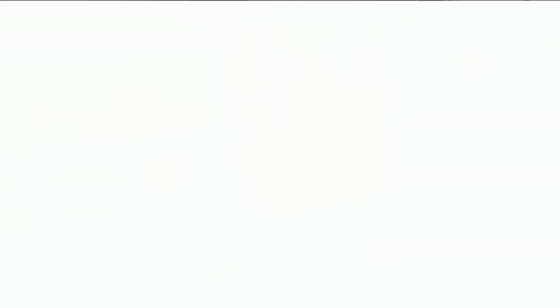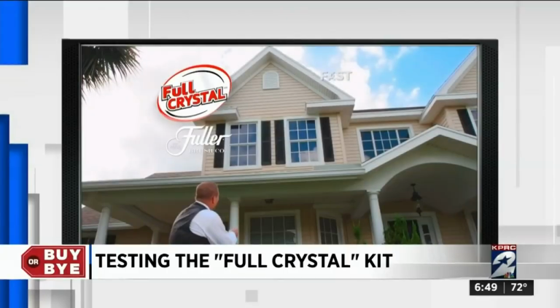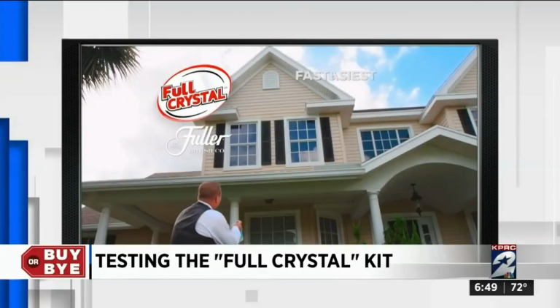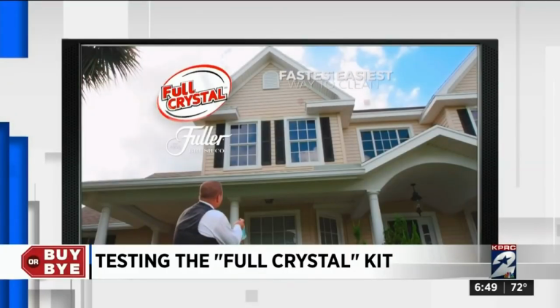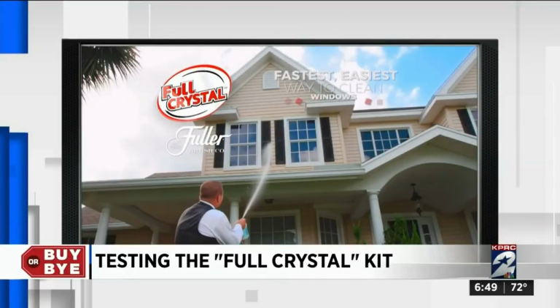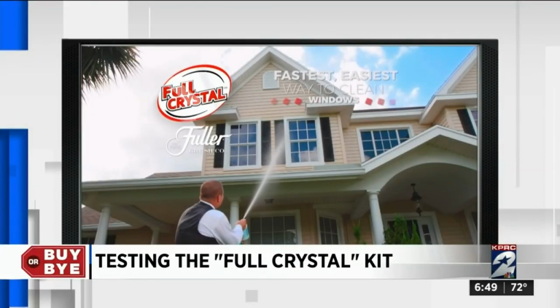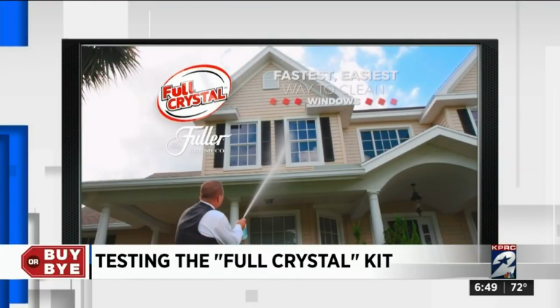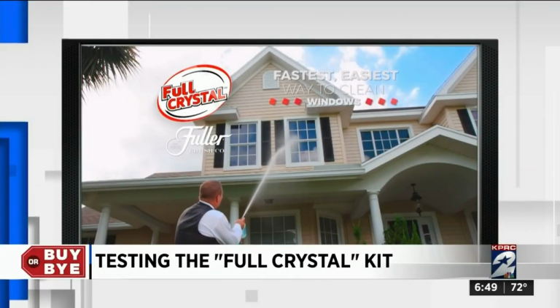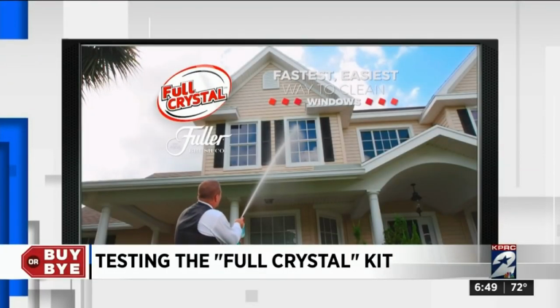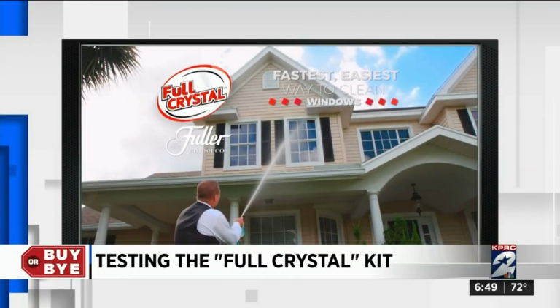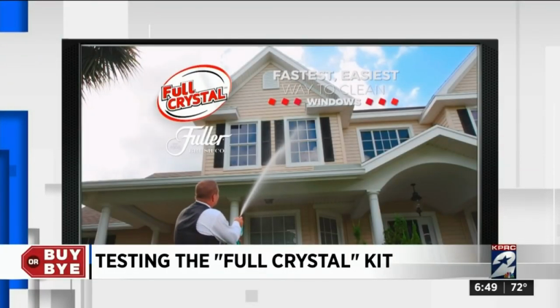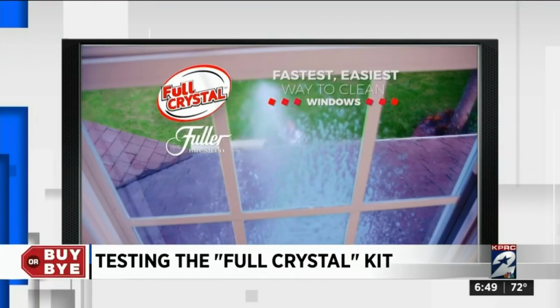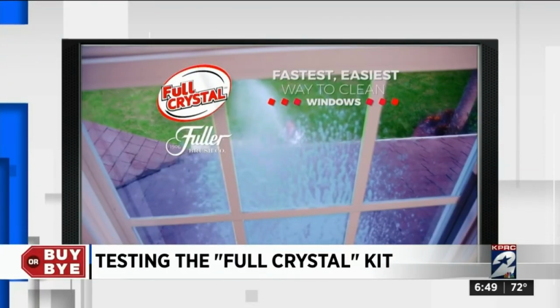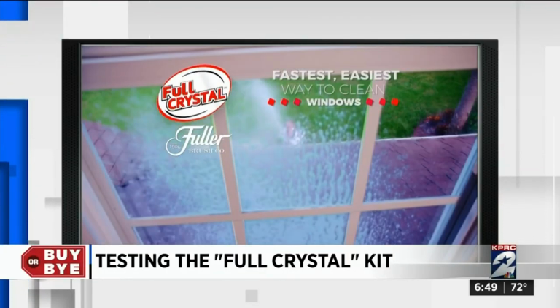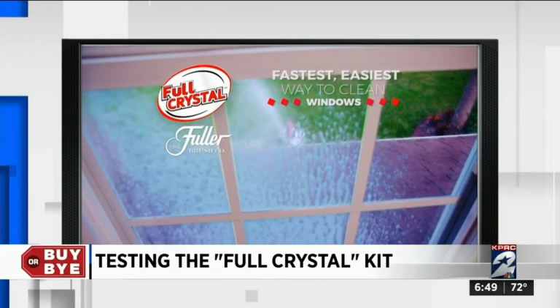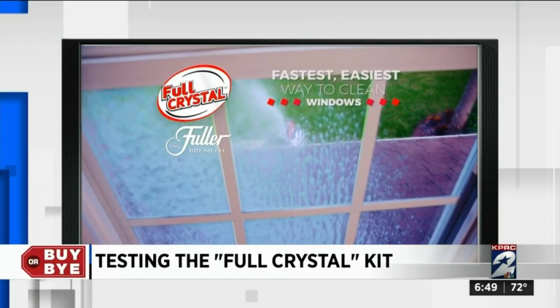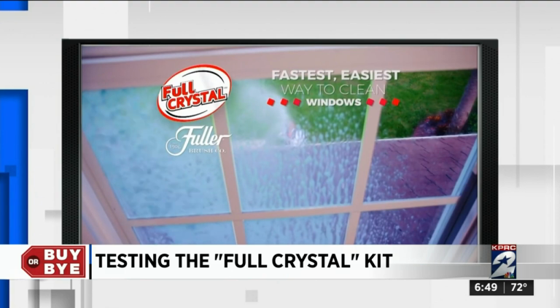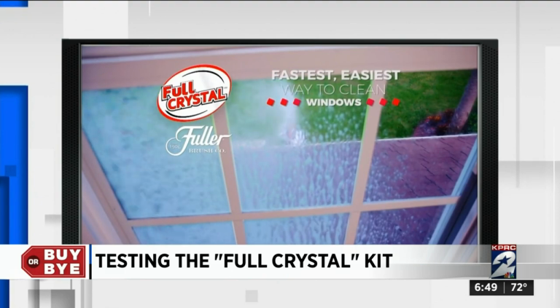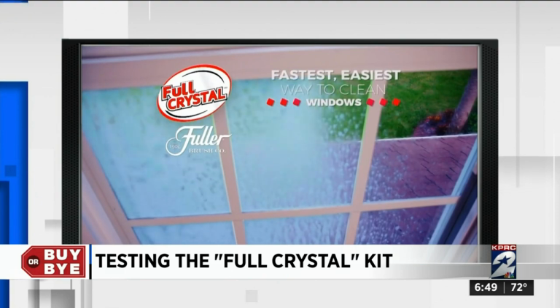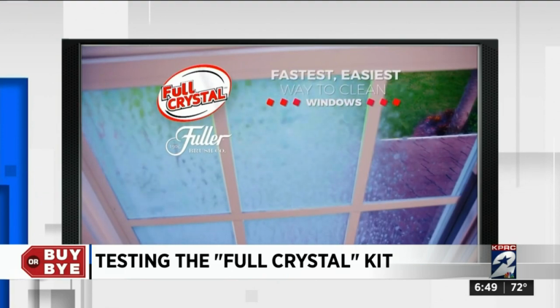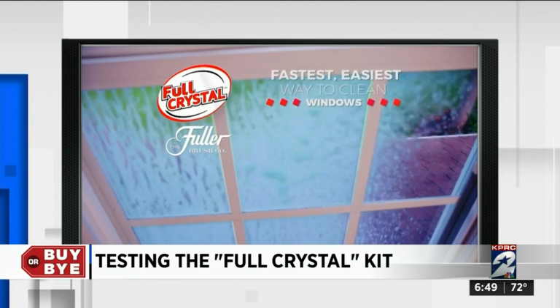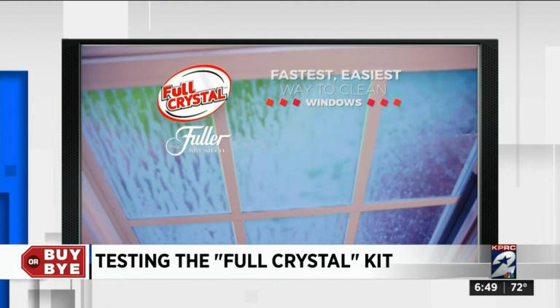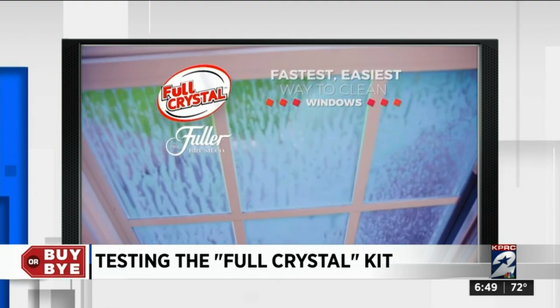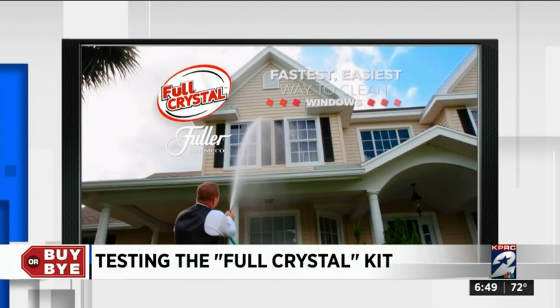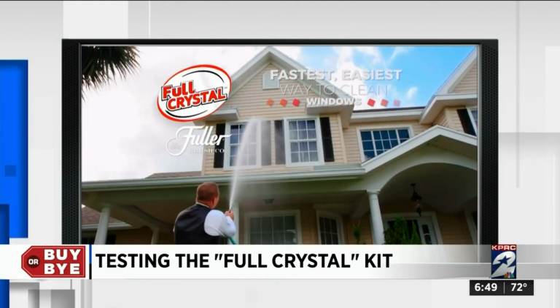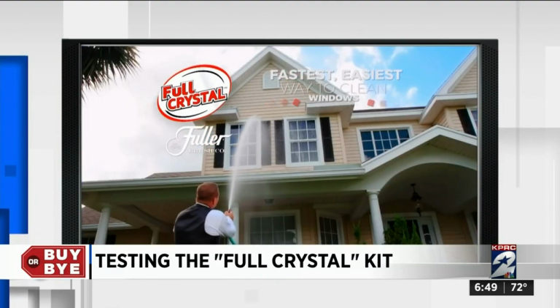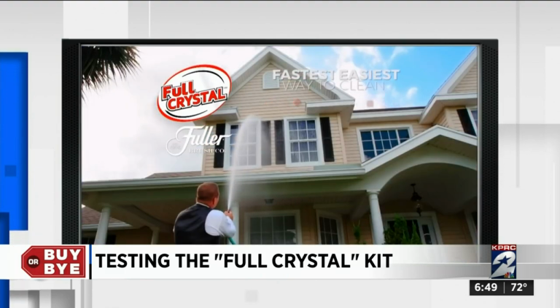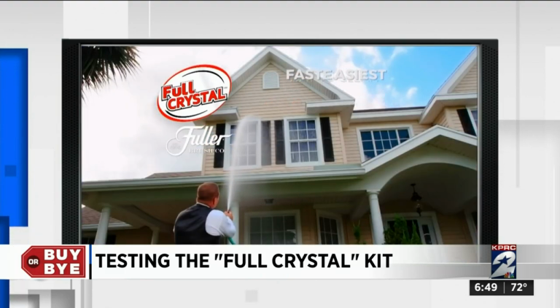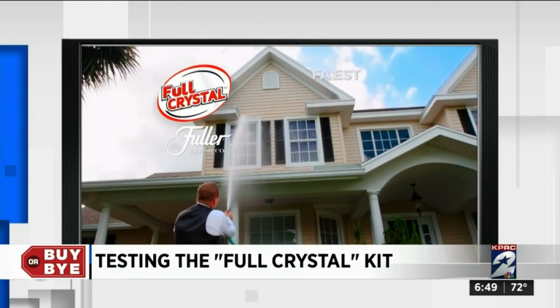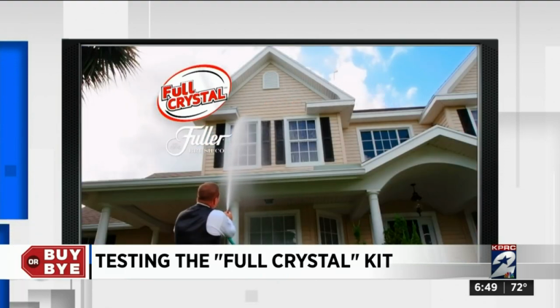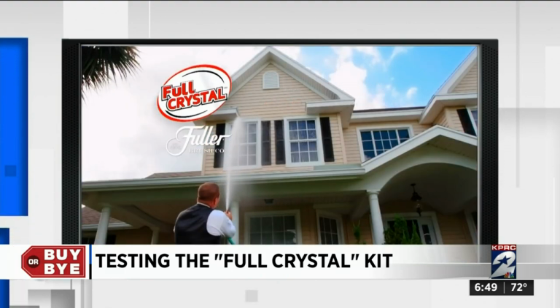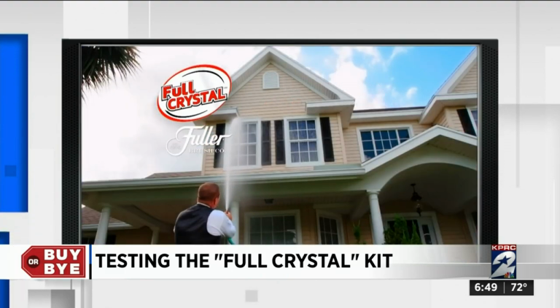The fastest, easiest way to clean all of your windows in minutes, not days.